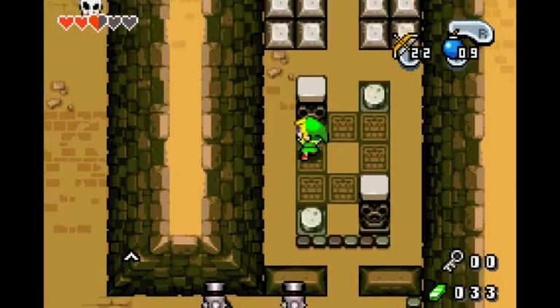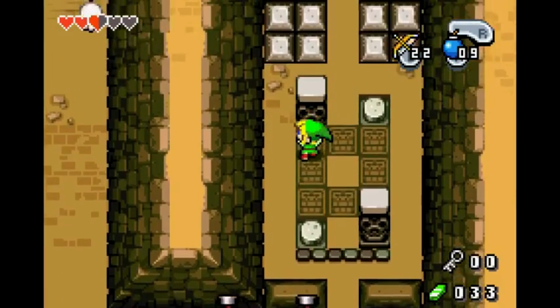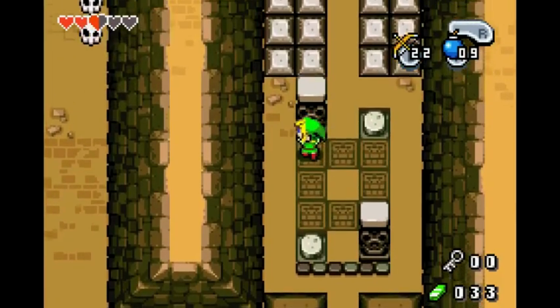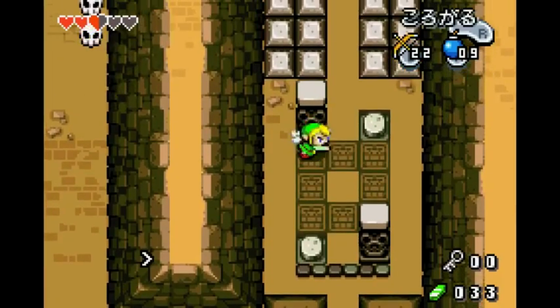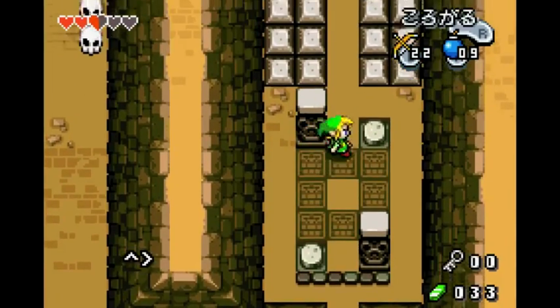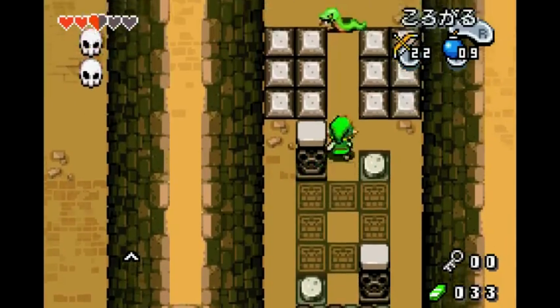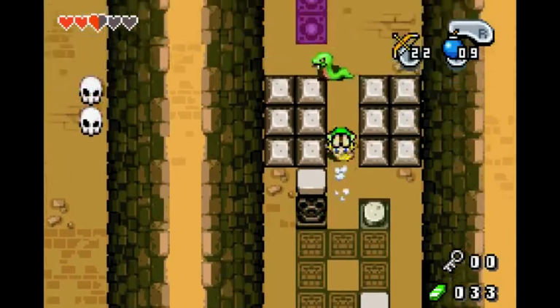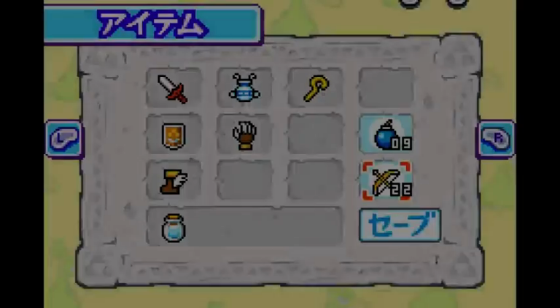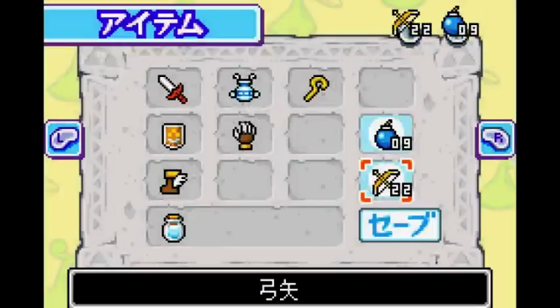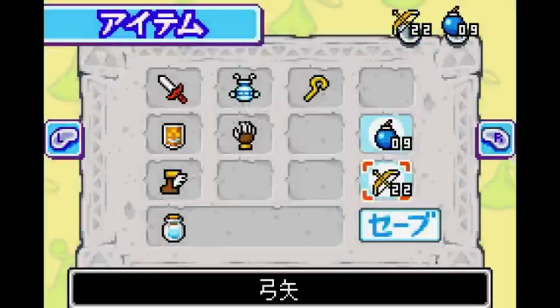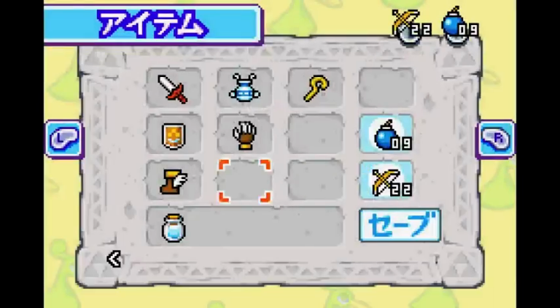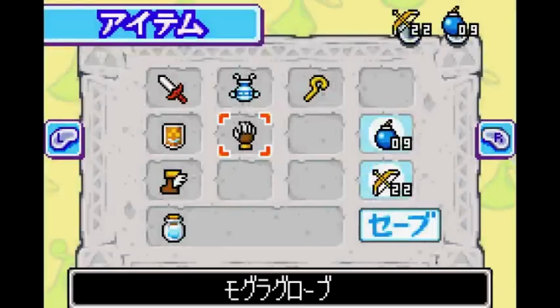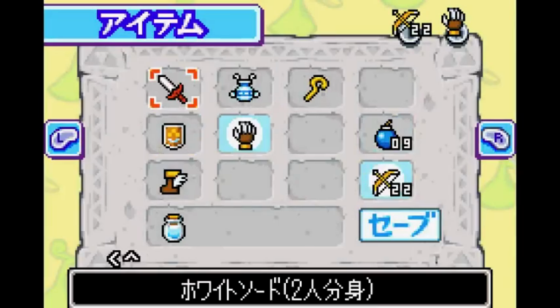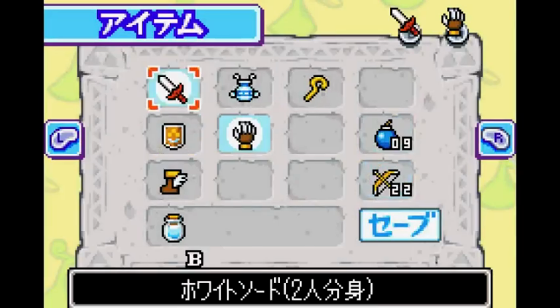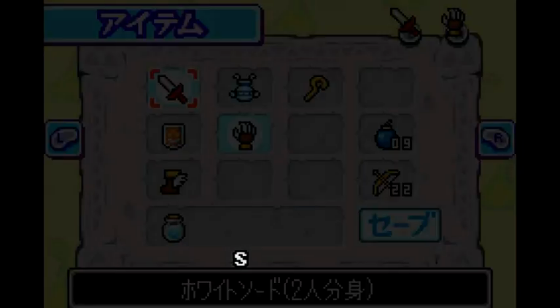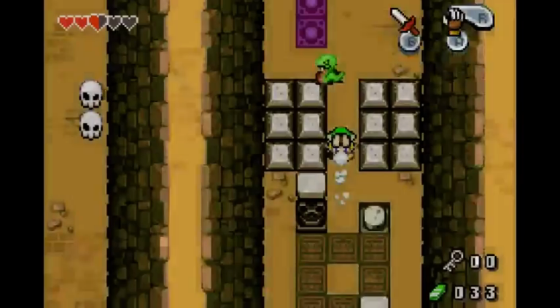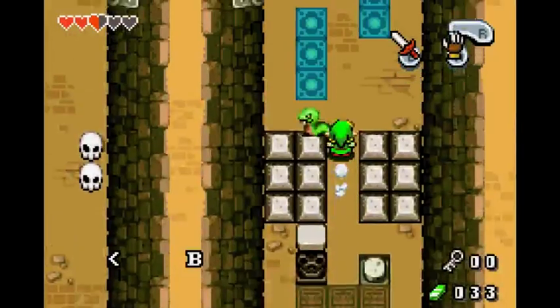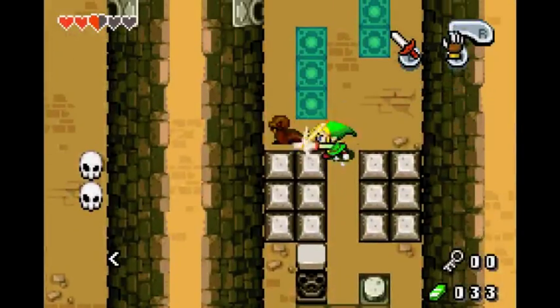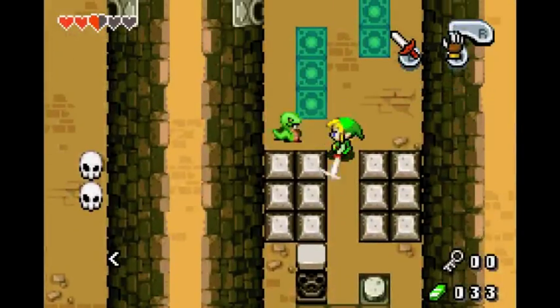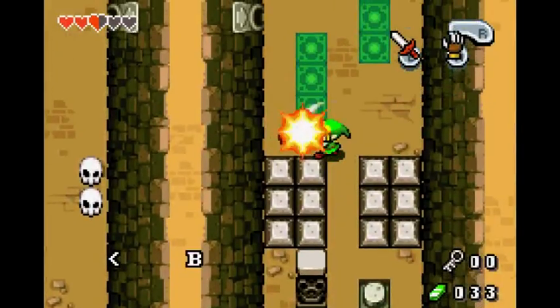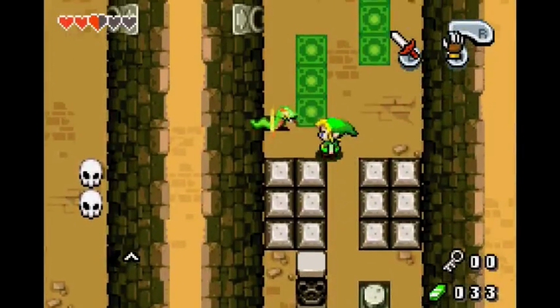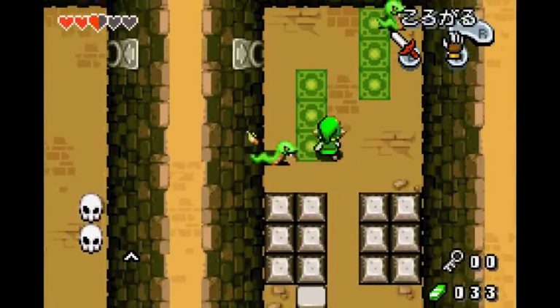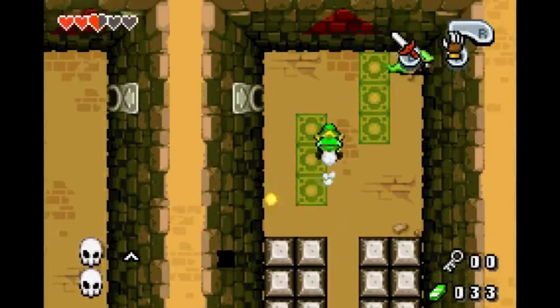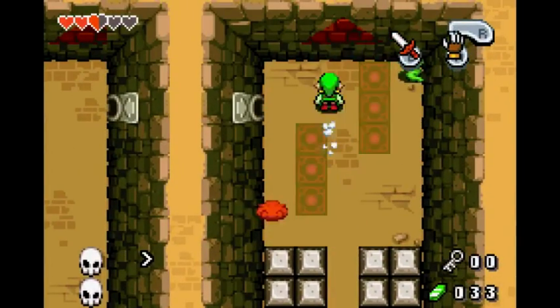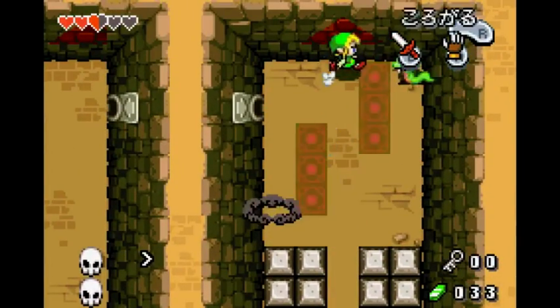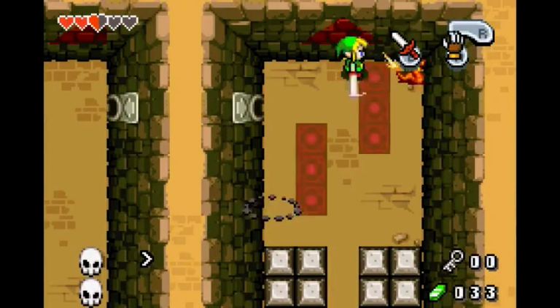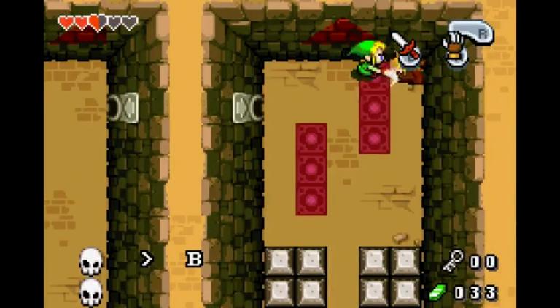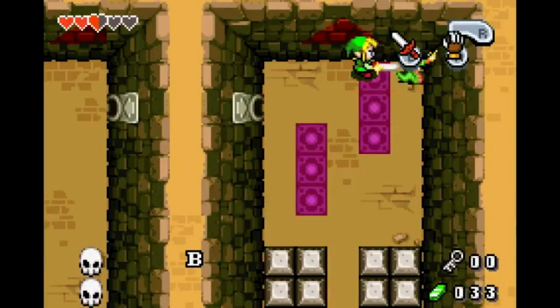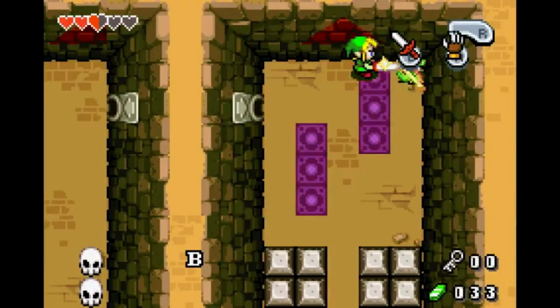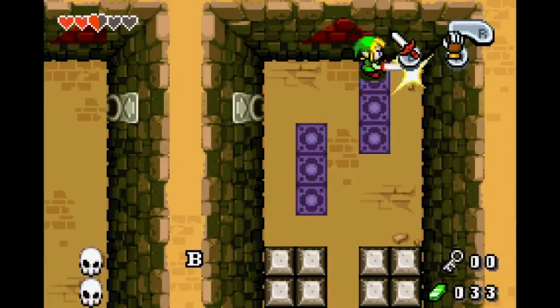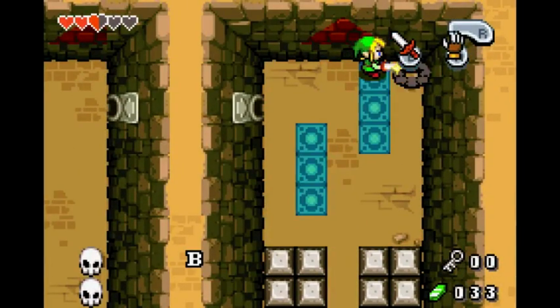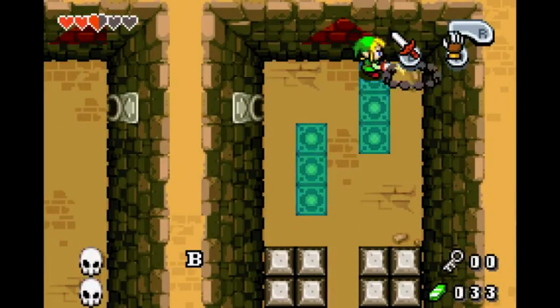Now you're going to equip the sword and the Mole Mitts. Kill these two guys just for ease.